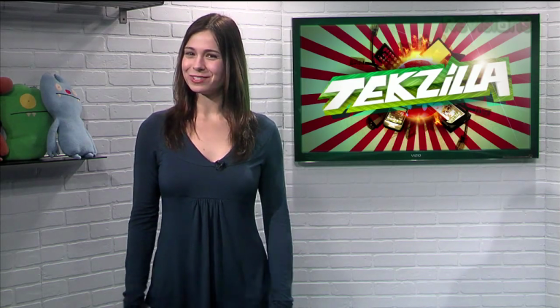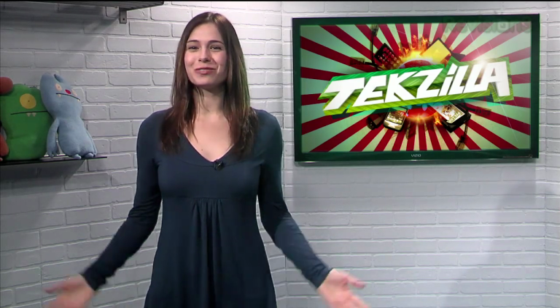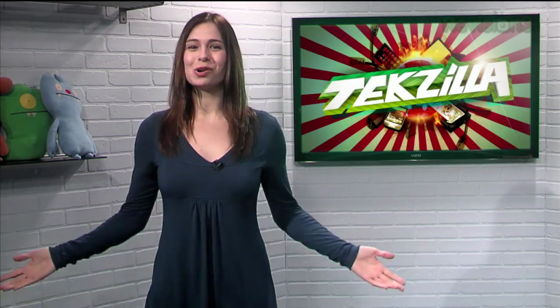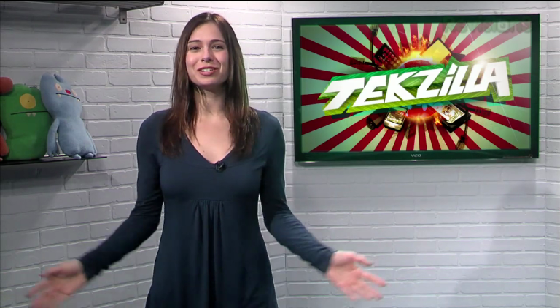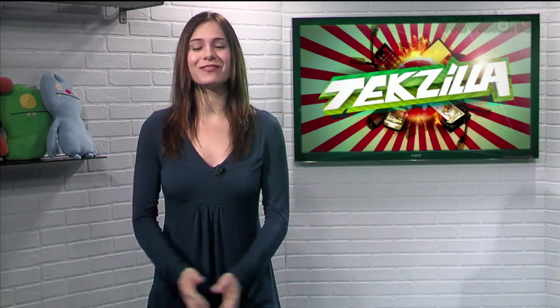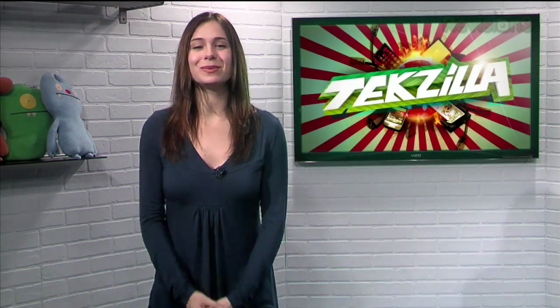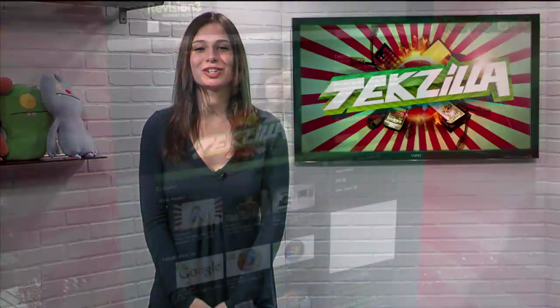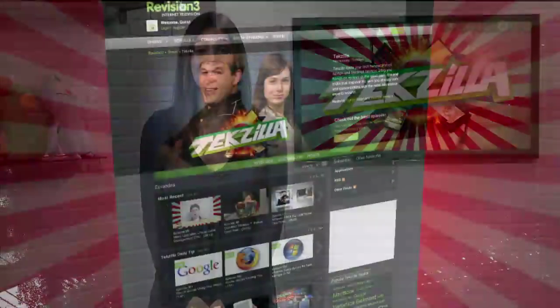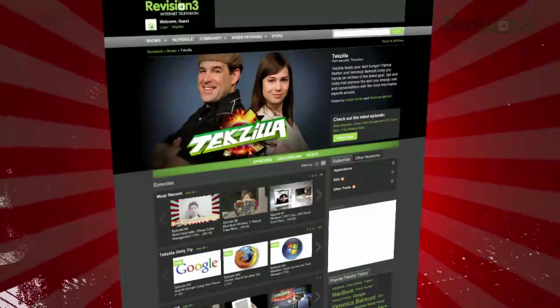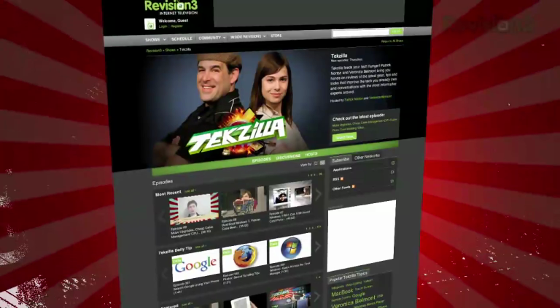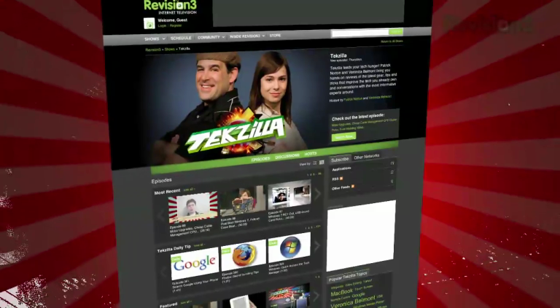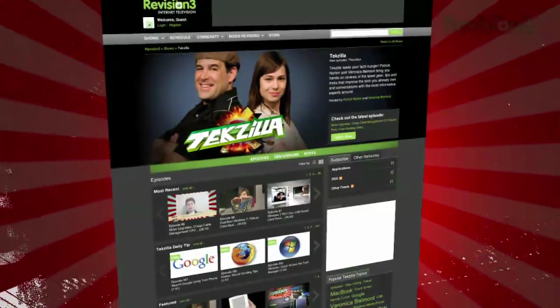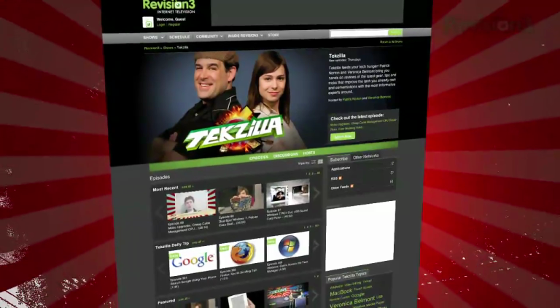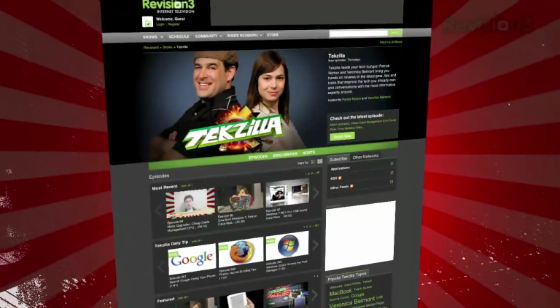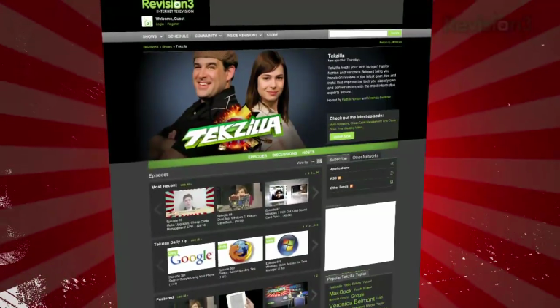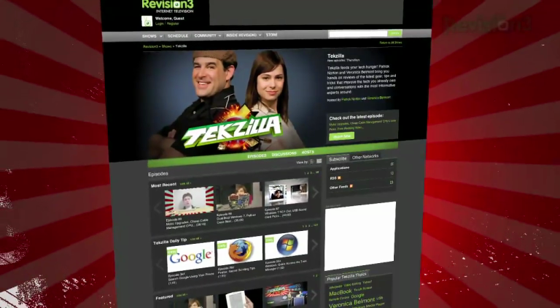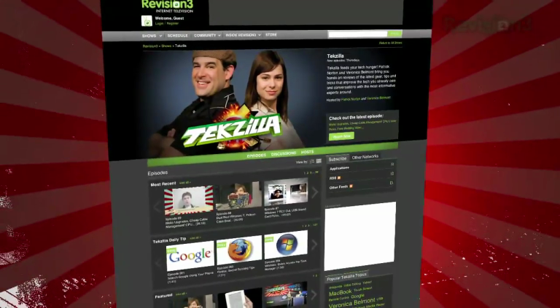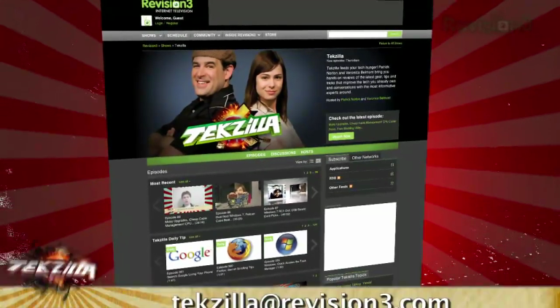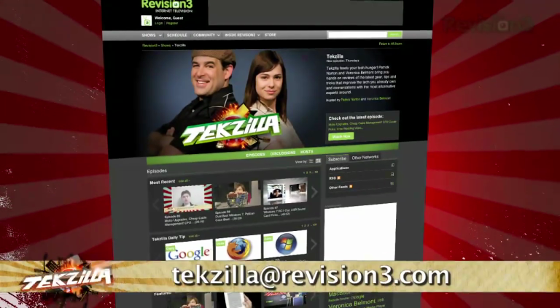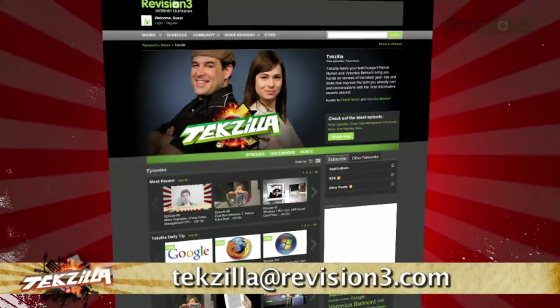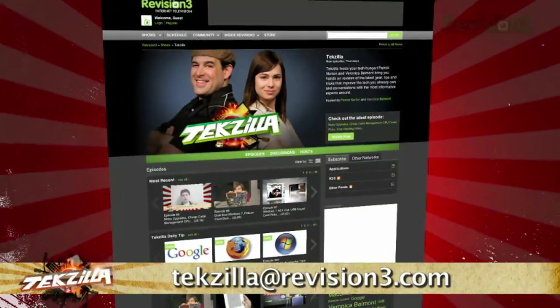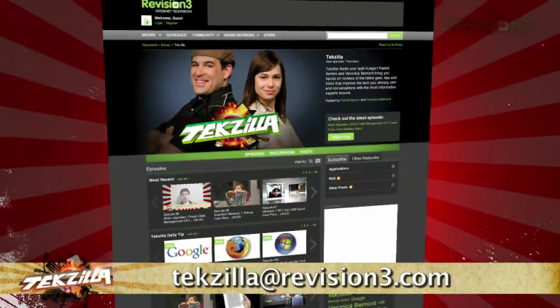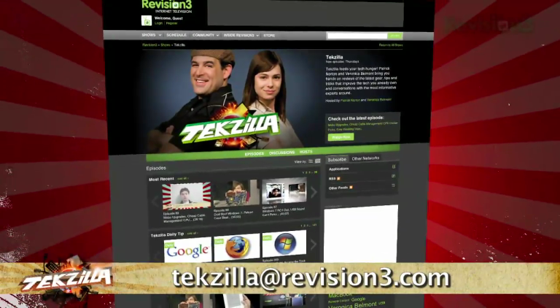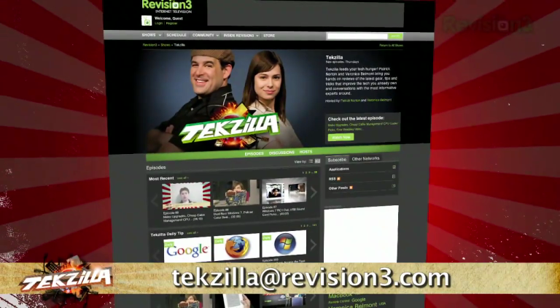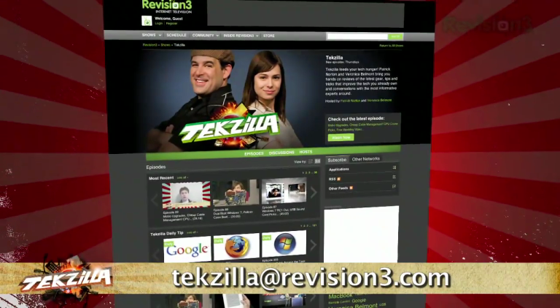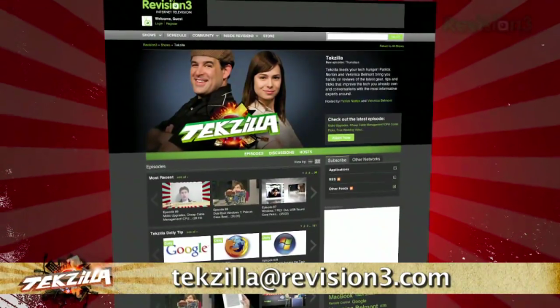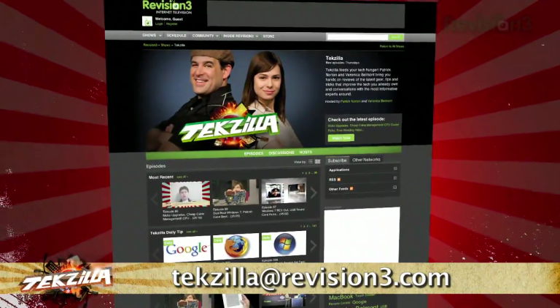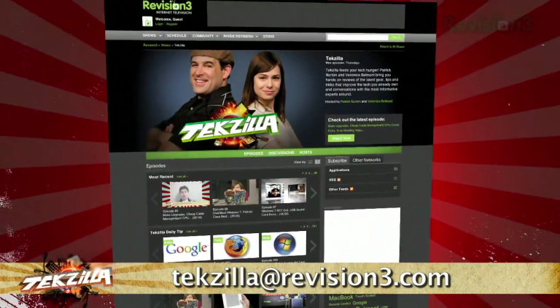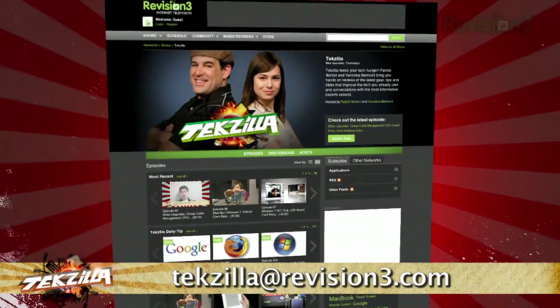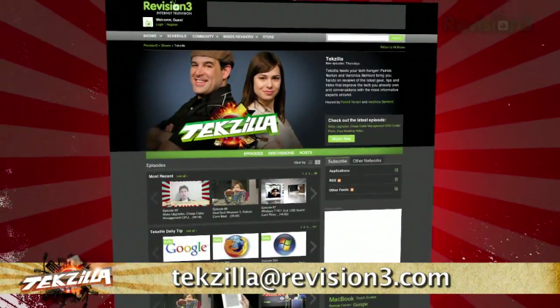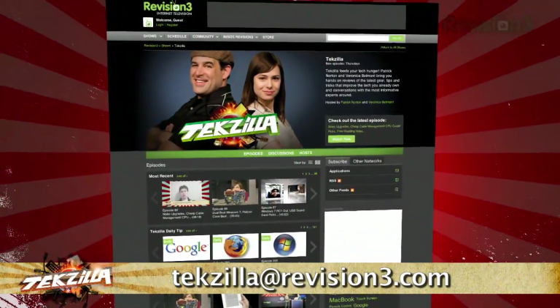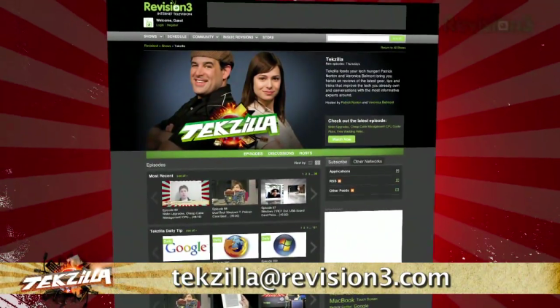Do you have a cool Windows 7 tip or trick that you want to share with us? Then email us at techzilla@vision3.com. And as always, techzilla.com.